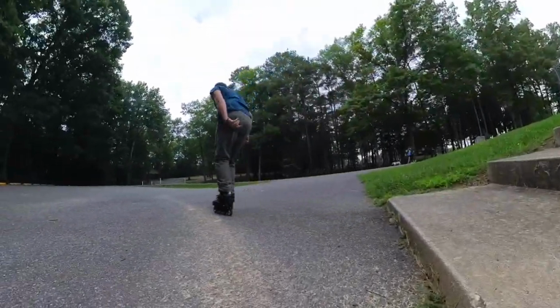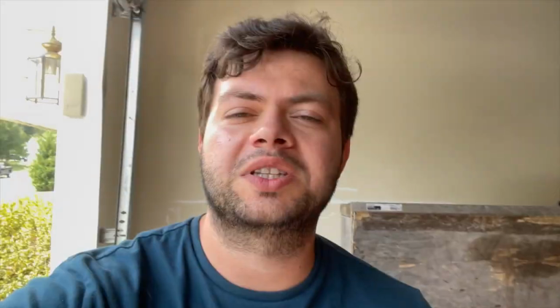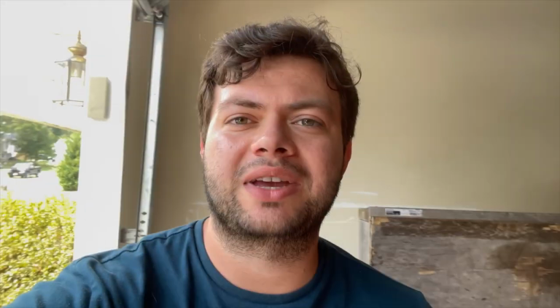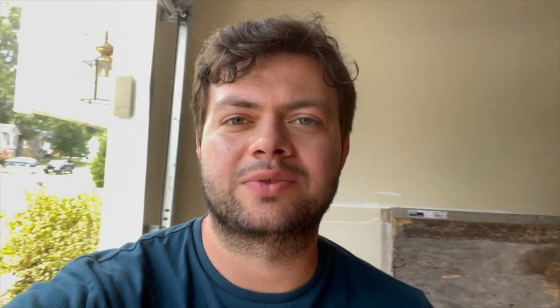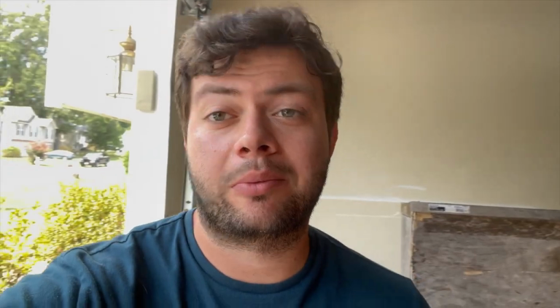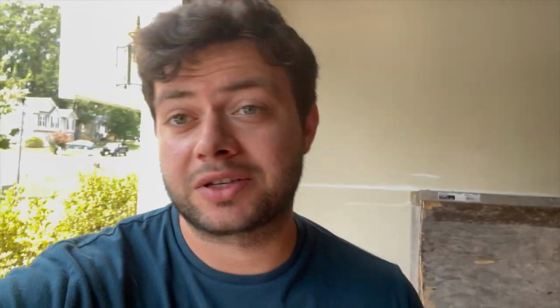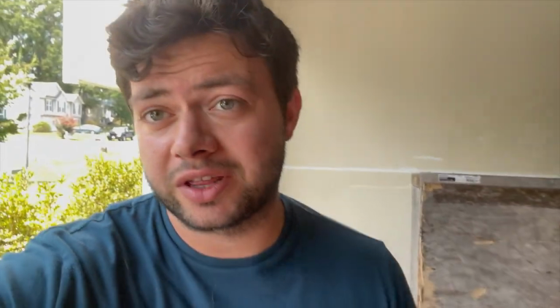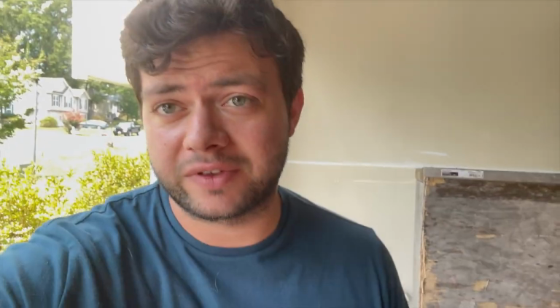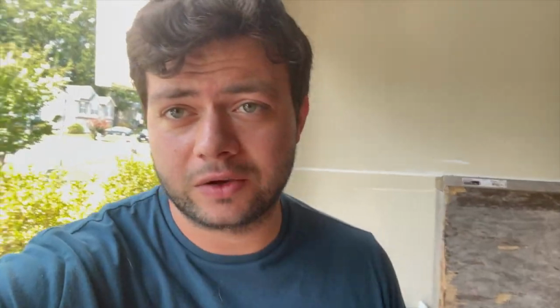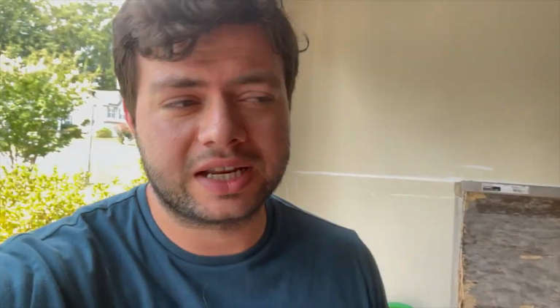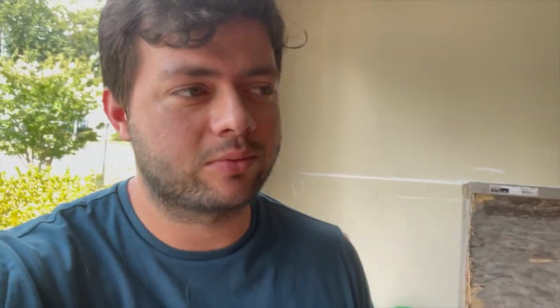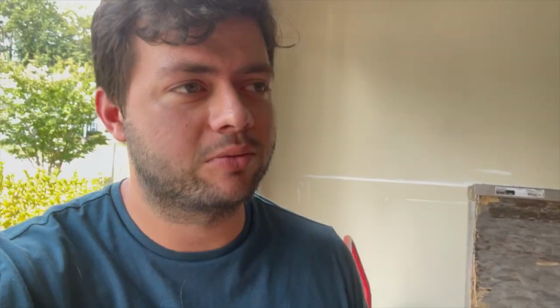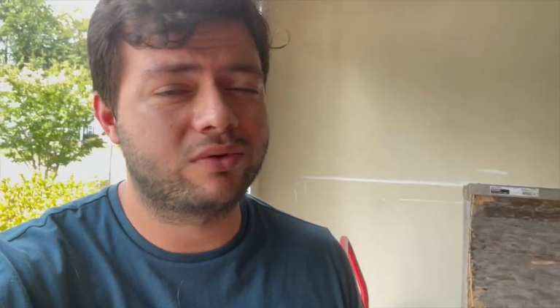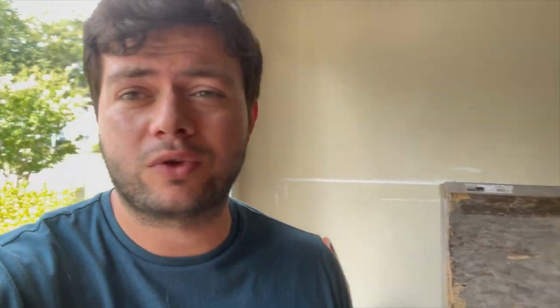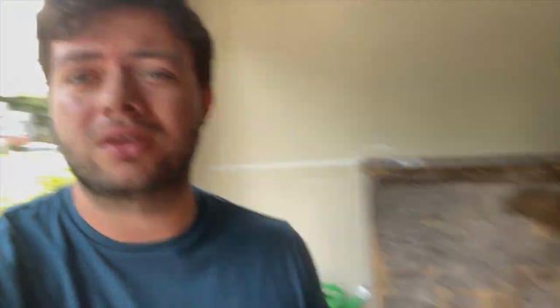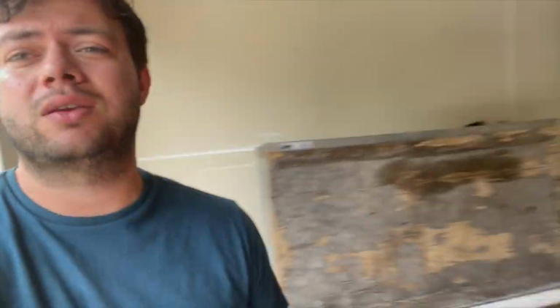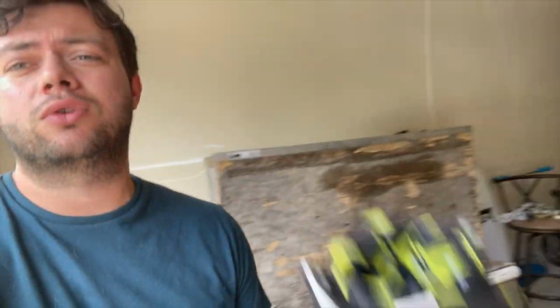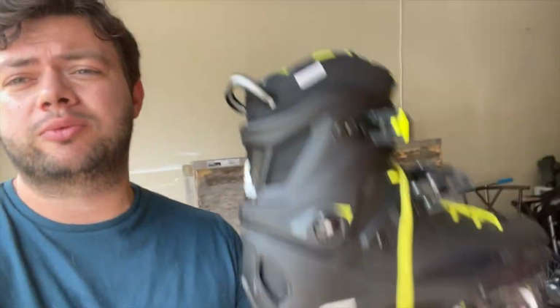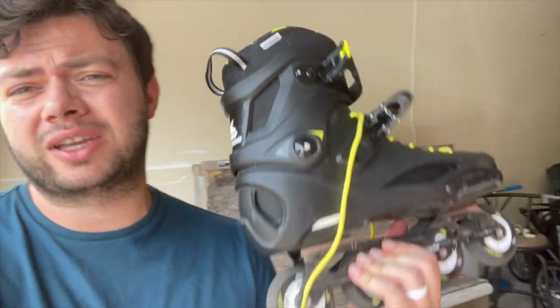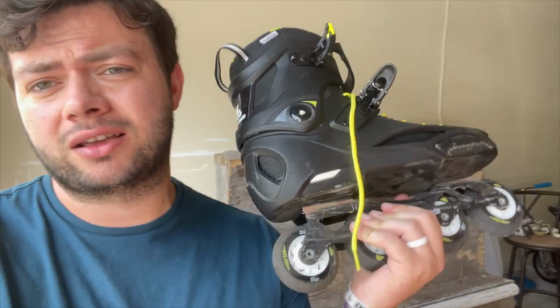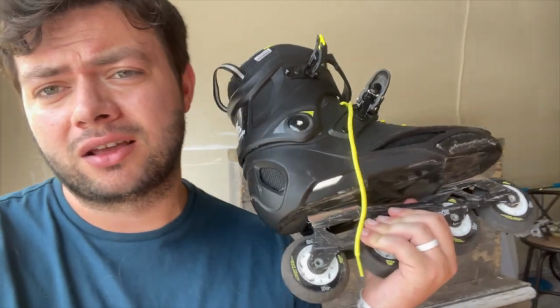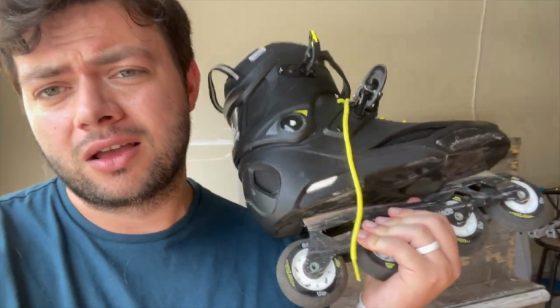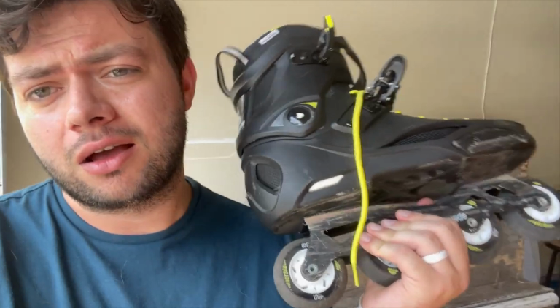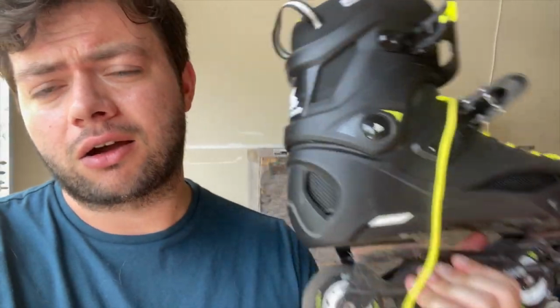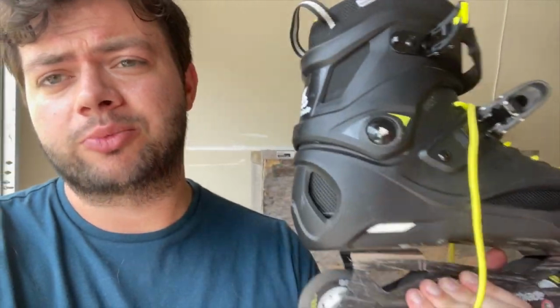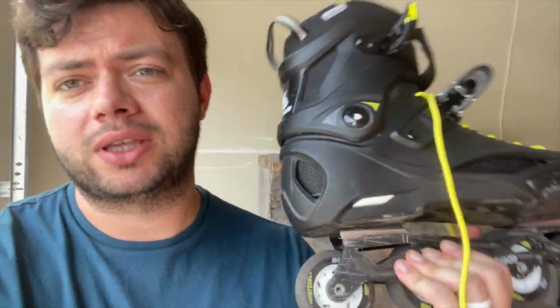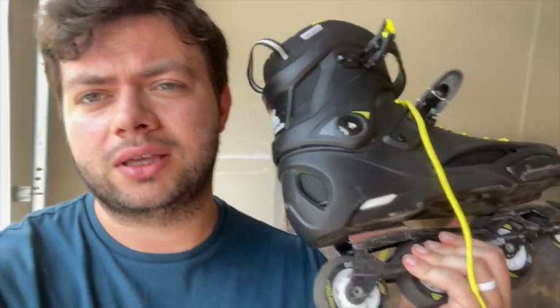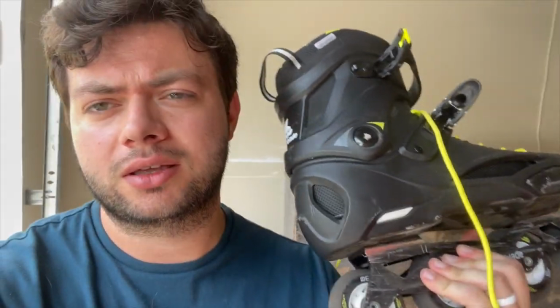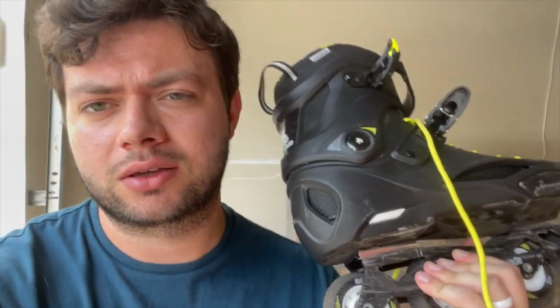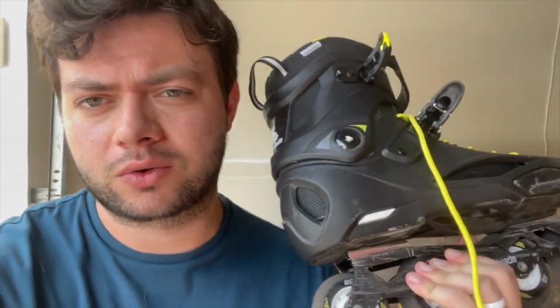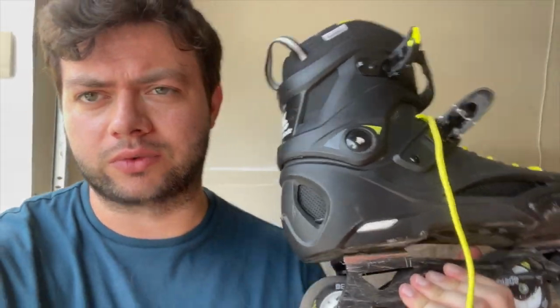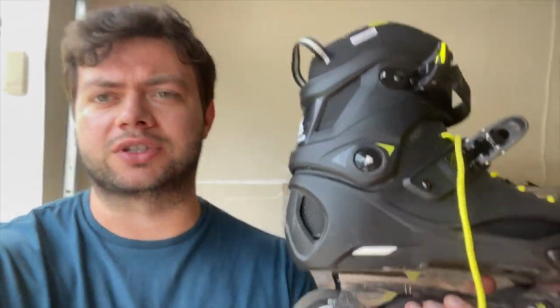What's up guys, welcome back to another video. Today I'm going to be reviewing the Rollerblade RB Cruiser.